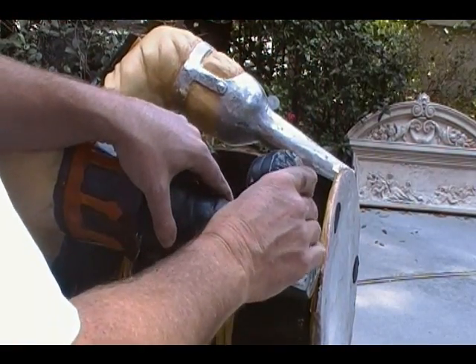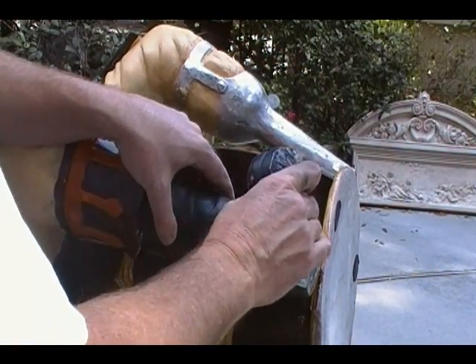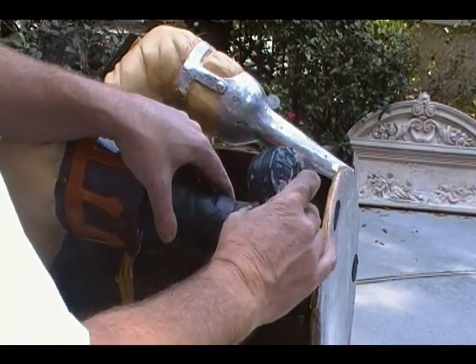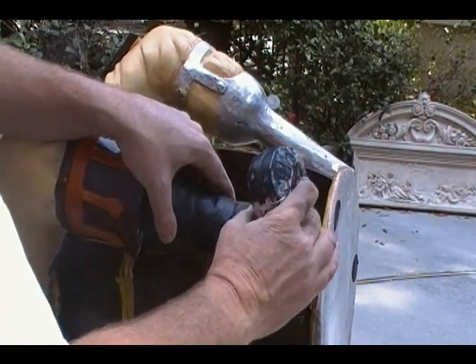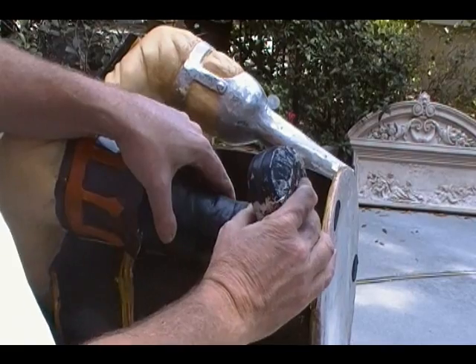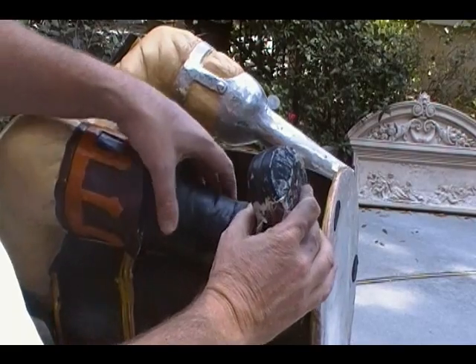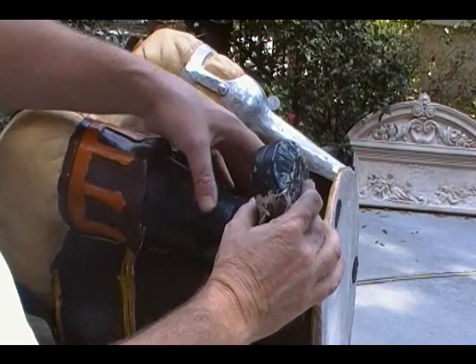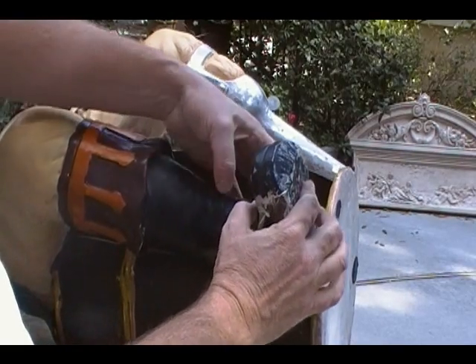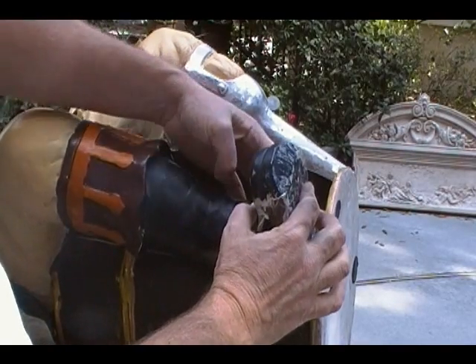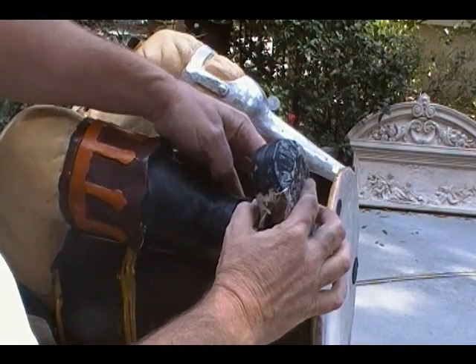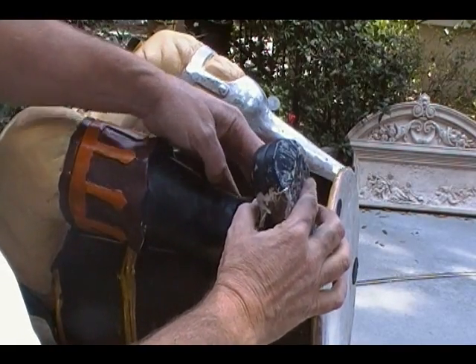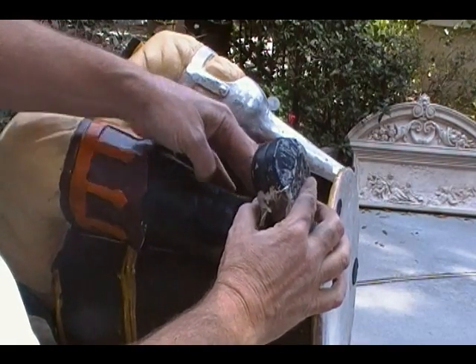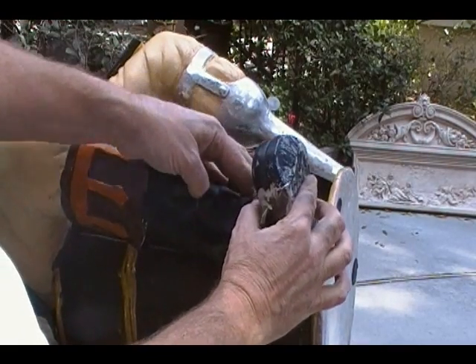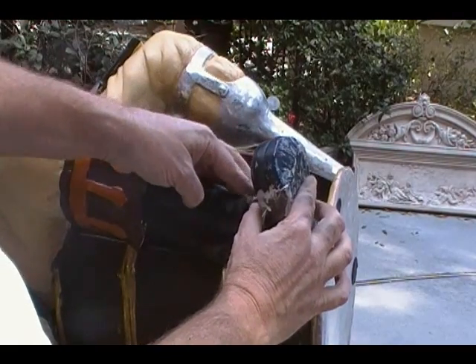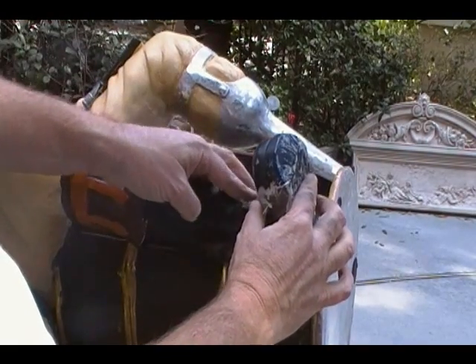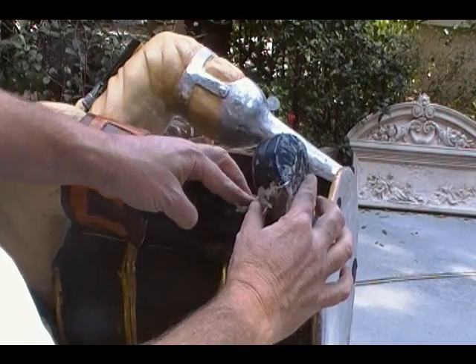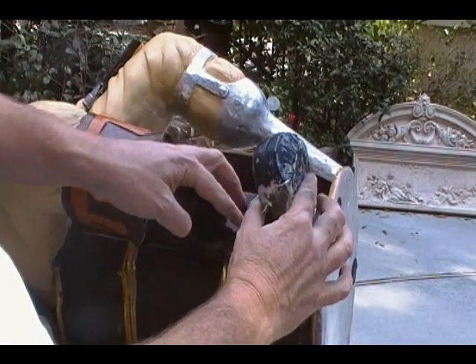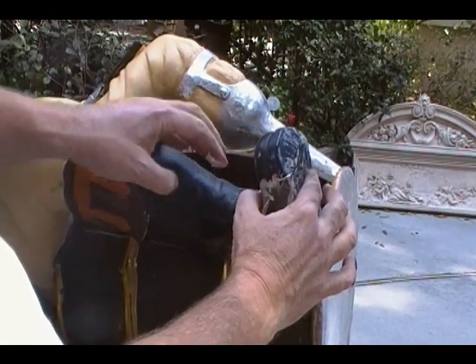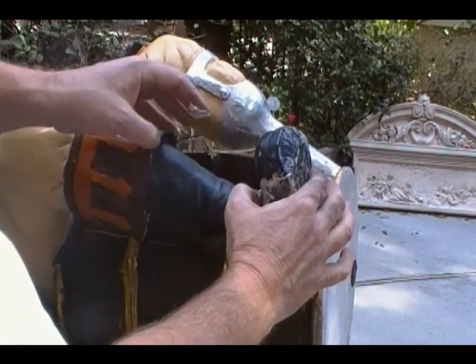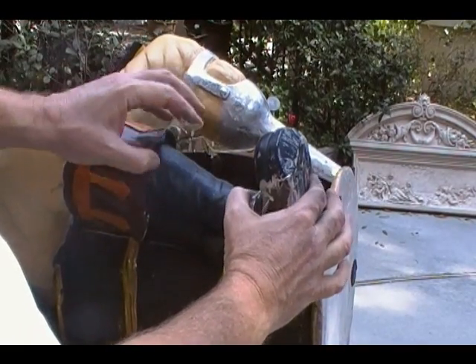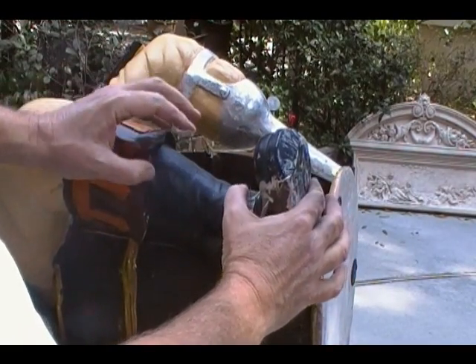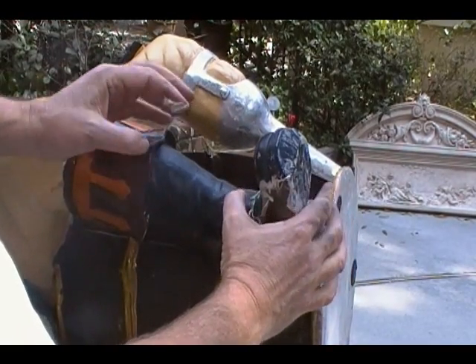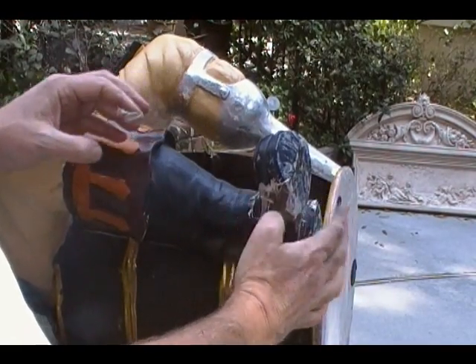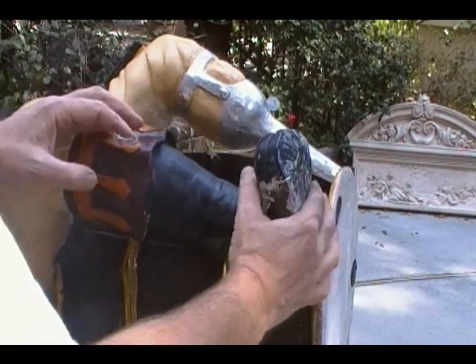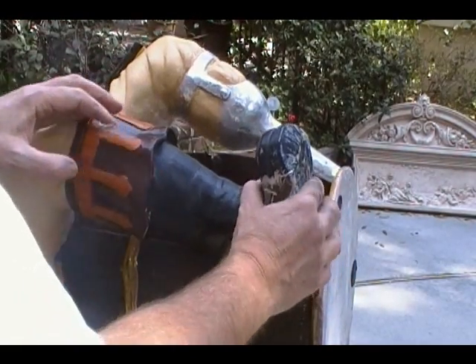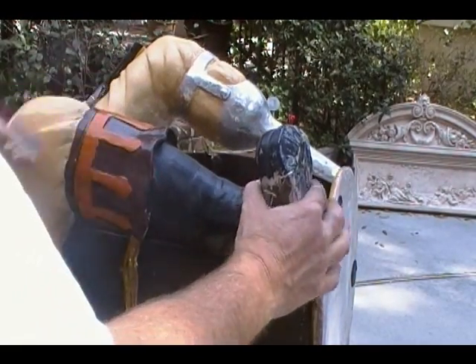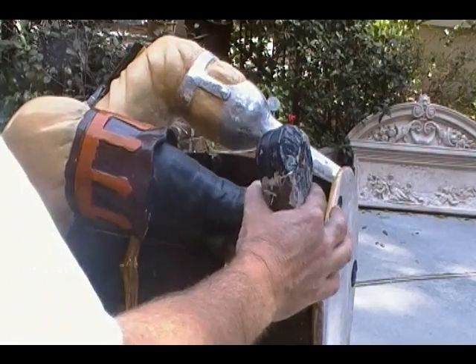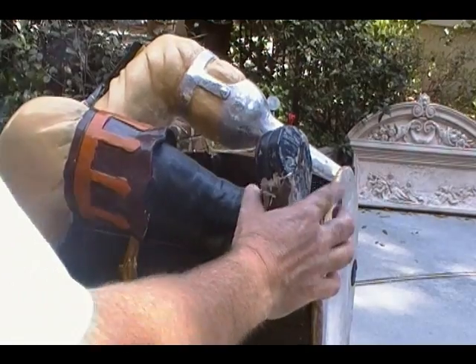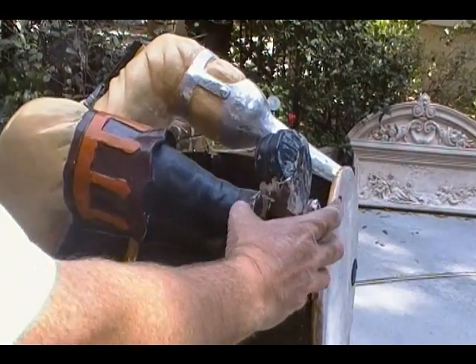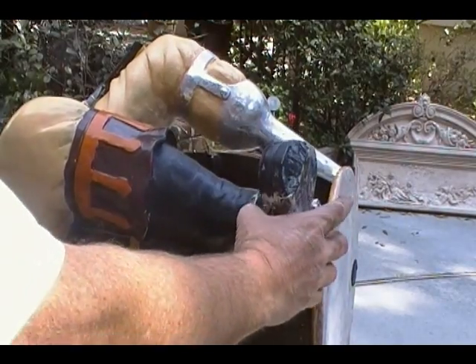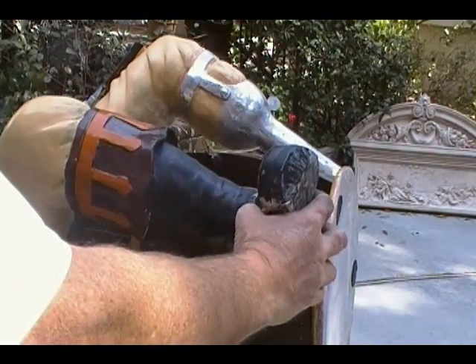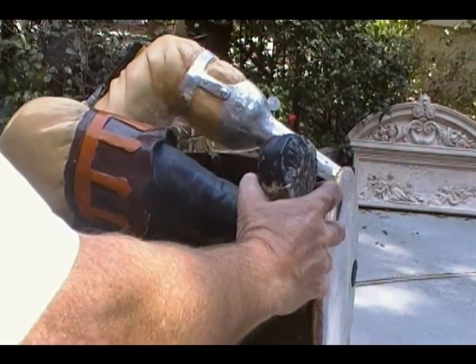Once I get all this put together, this is just the first start. I'm going to tape that in position and it'll probably harden in just two or three minutes.